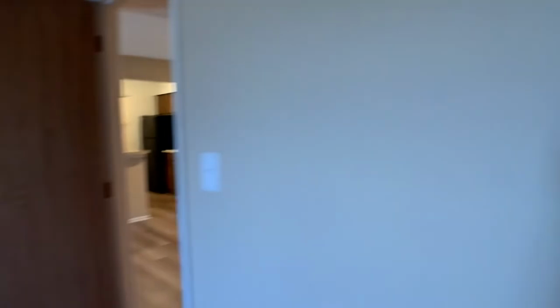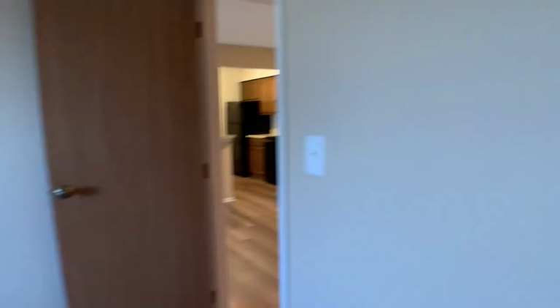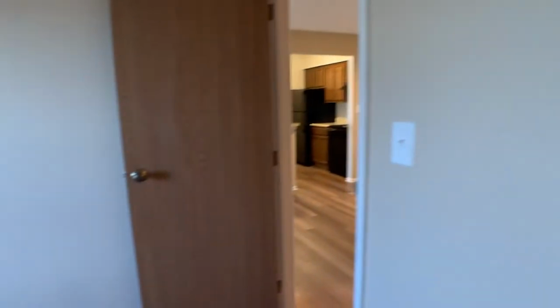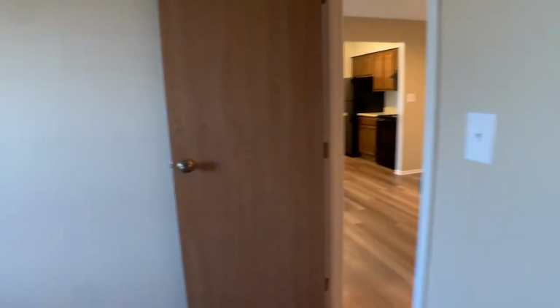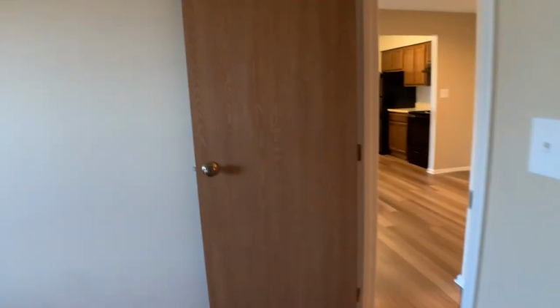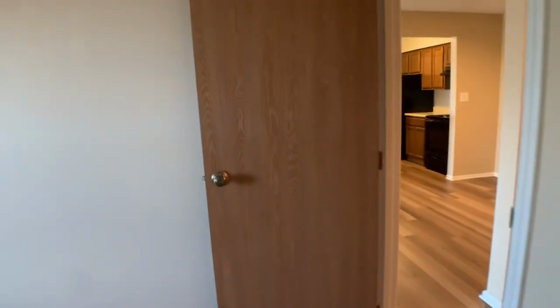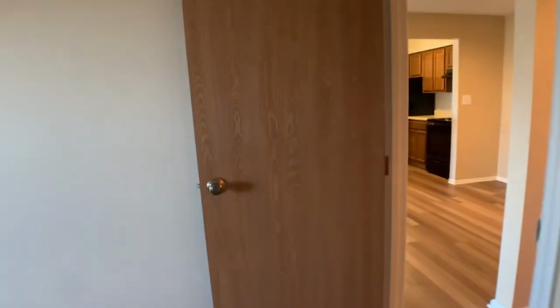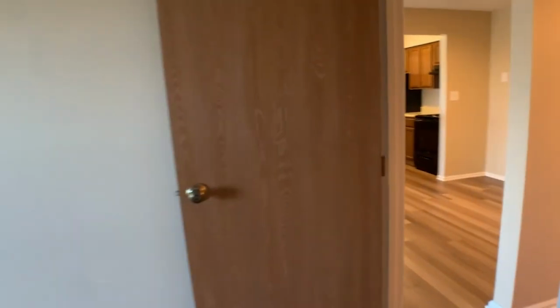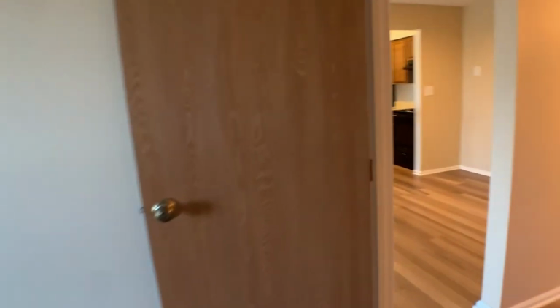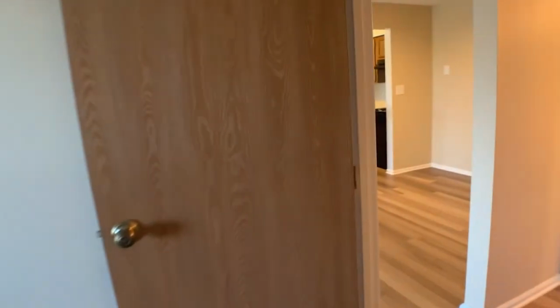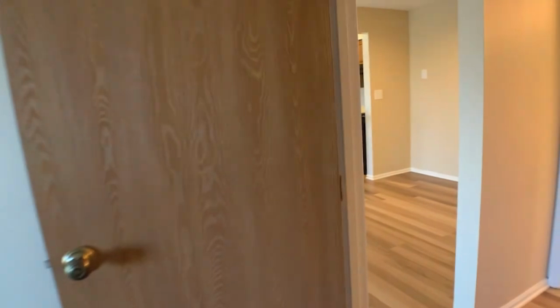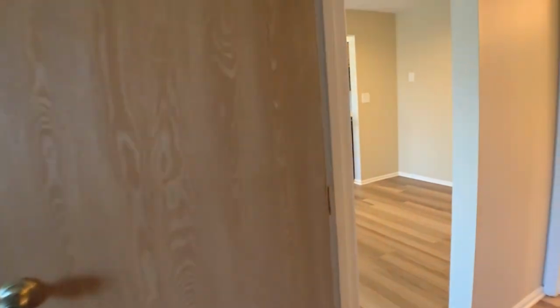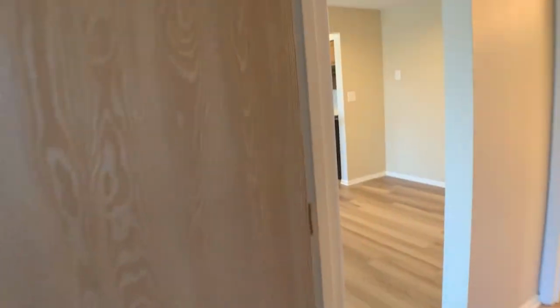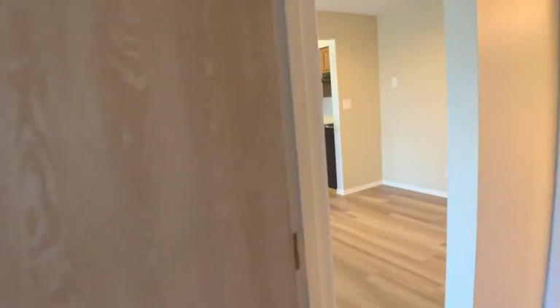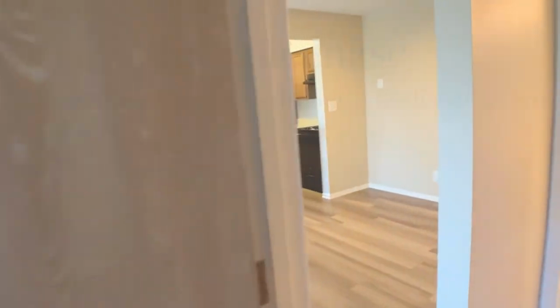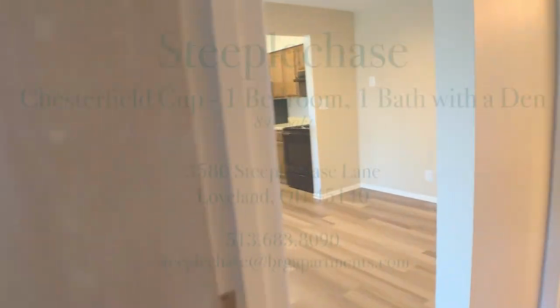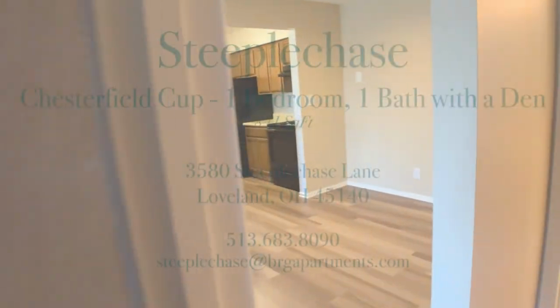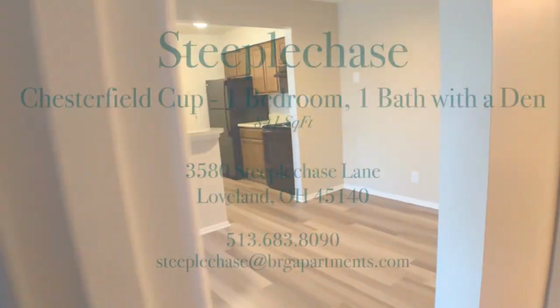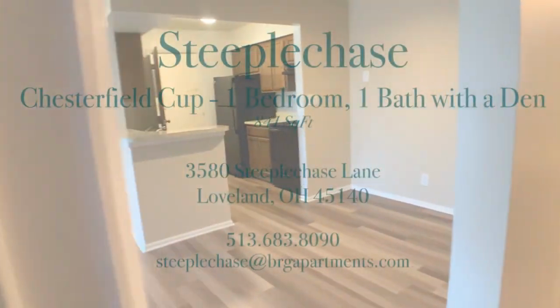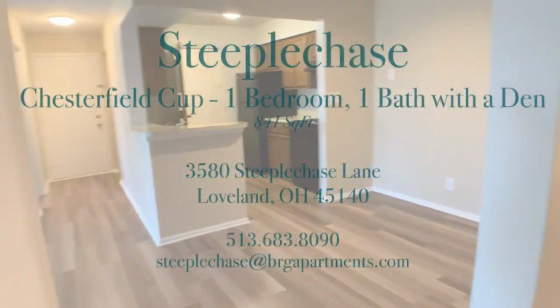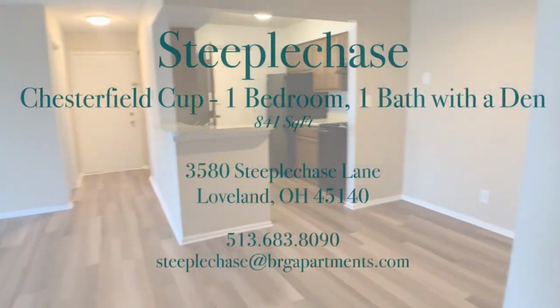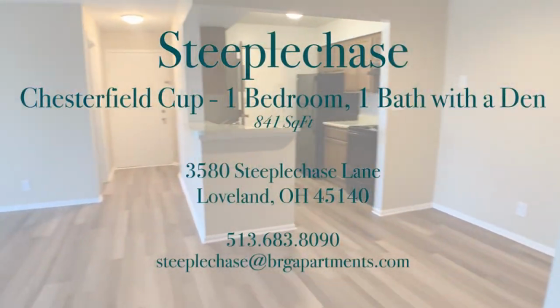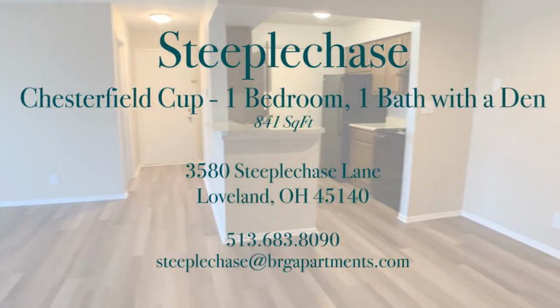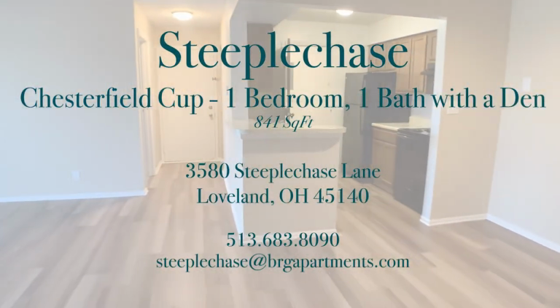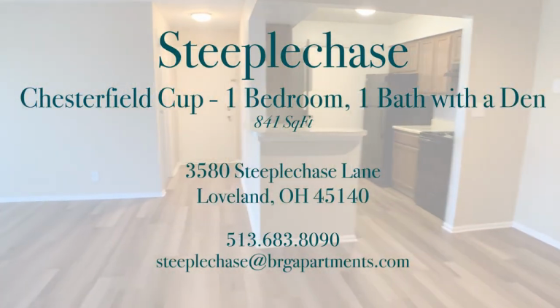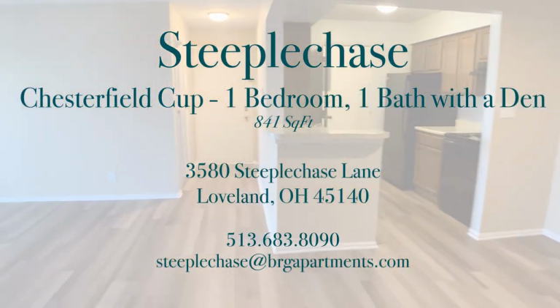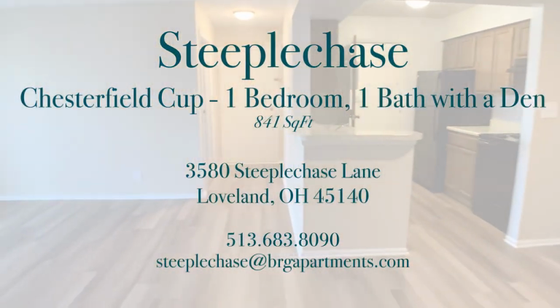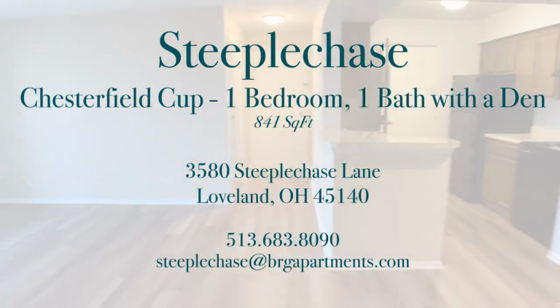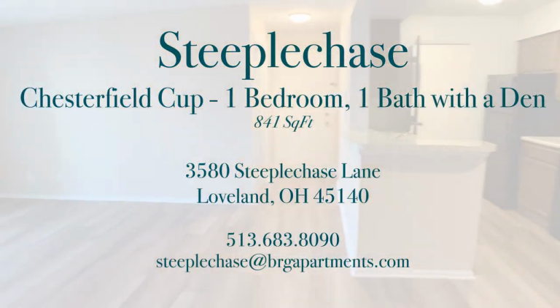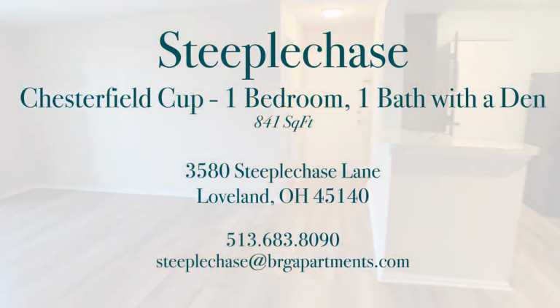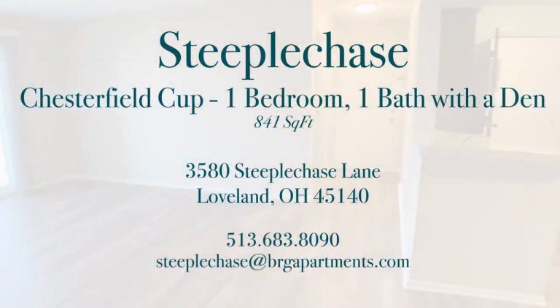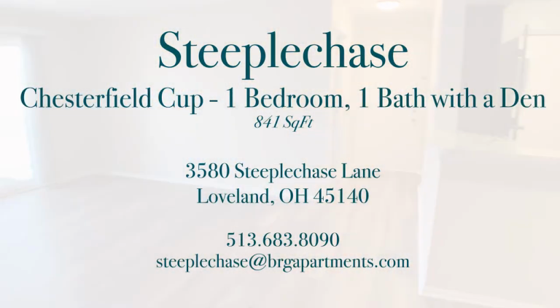And that is our one-bedroom, one-bath apartment home with a den at Steeplechase.